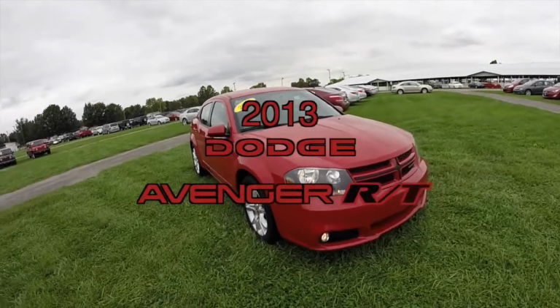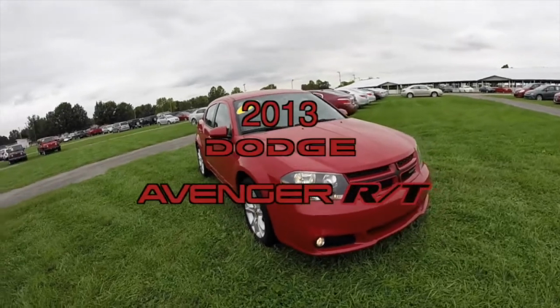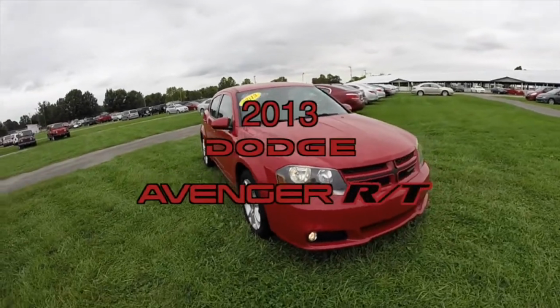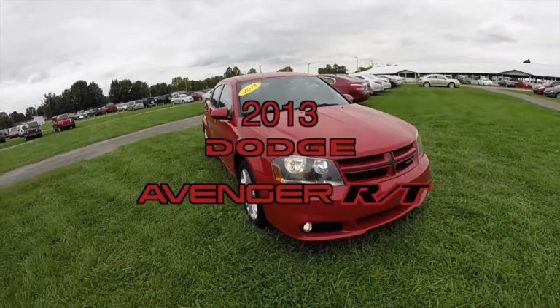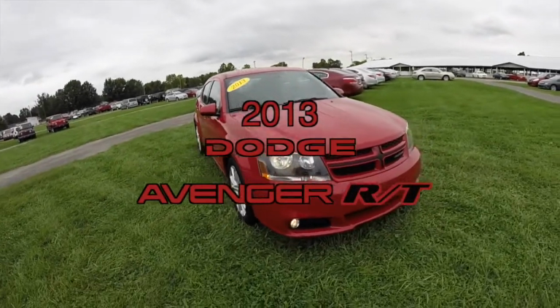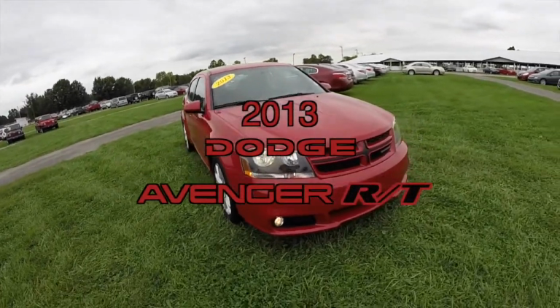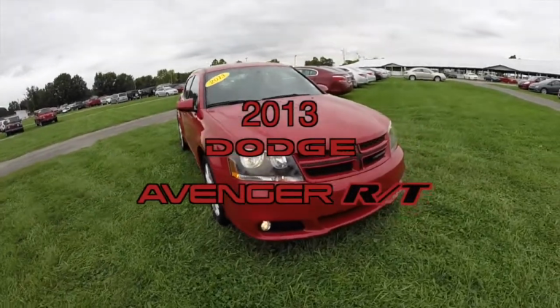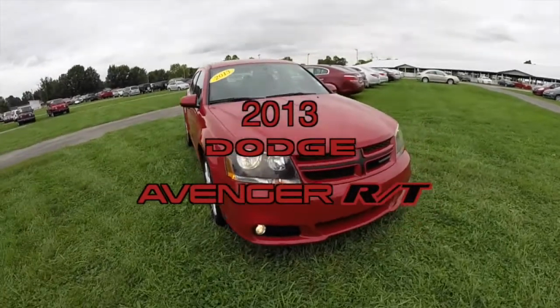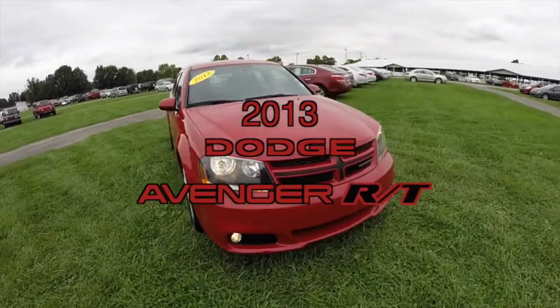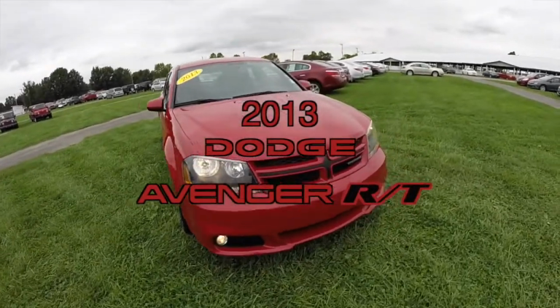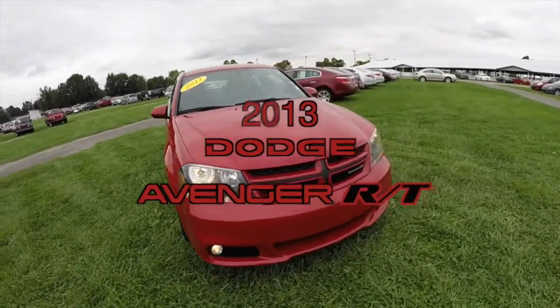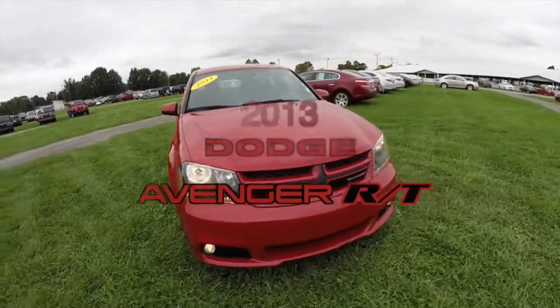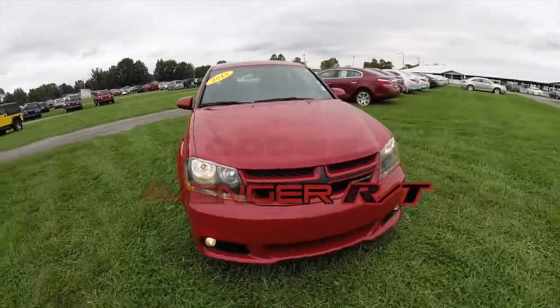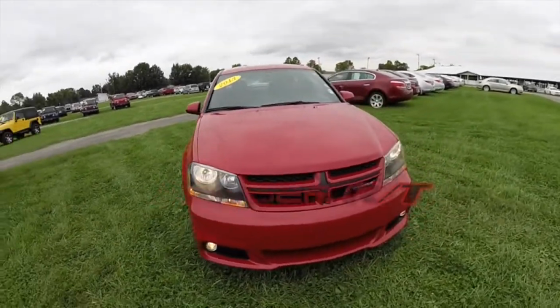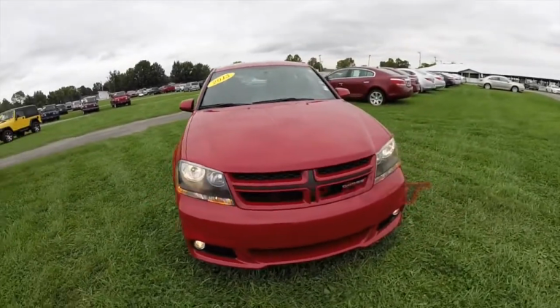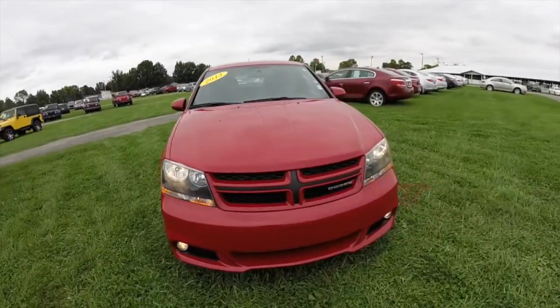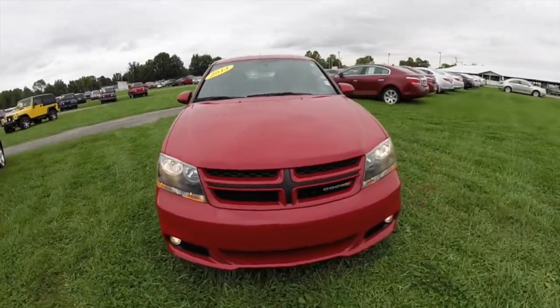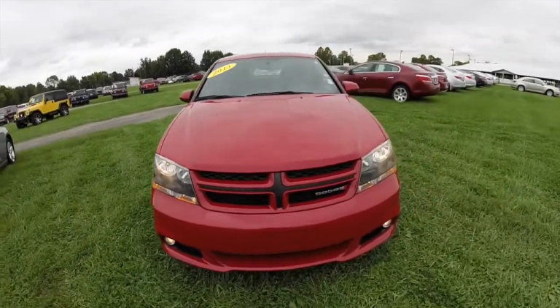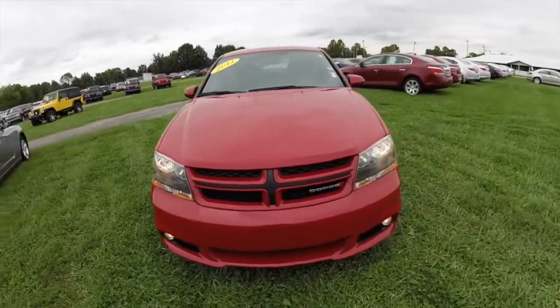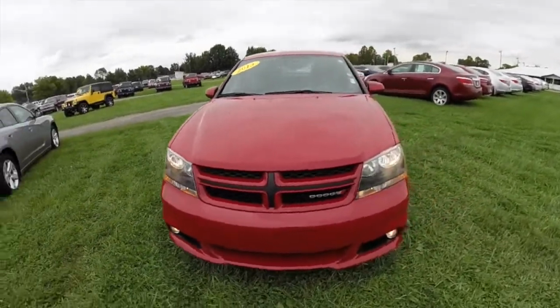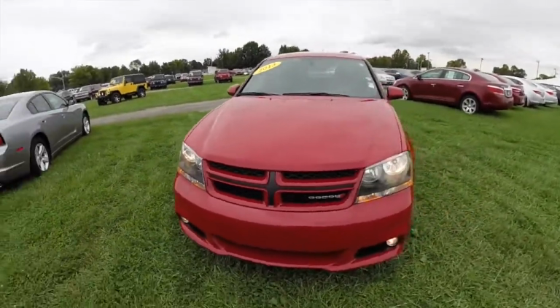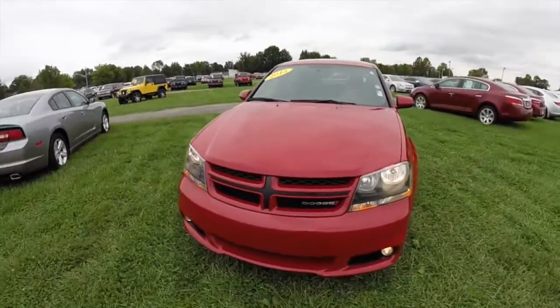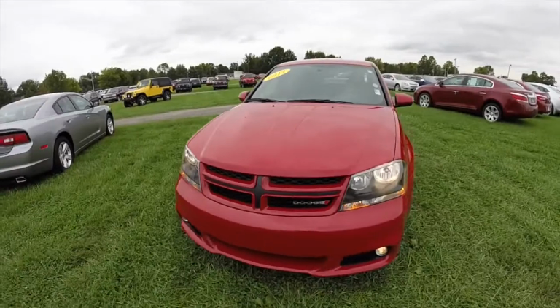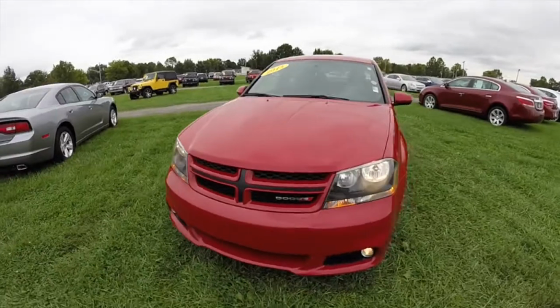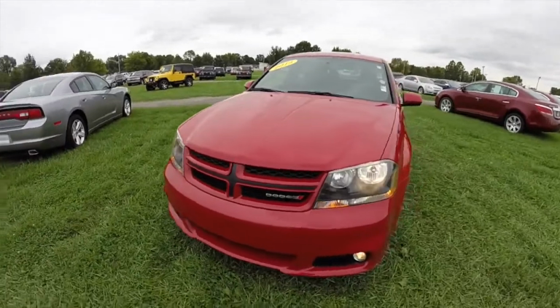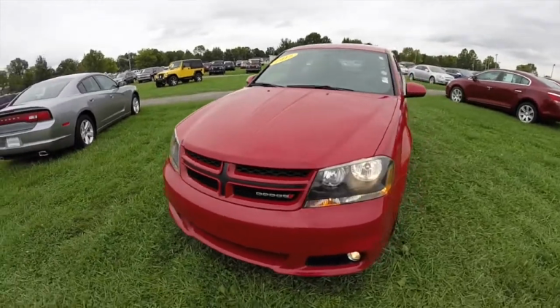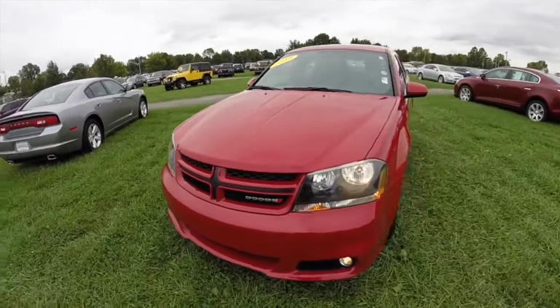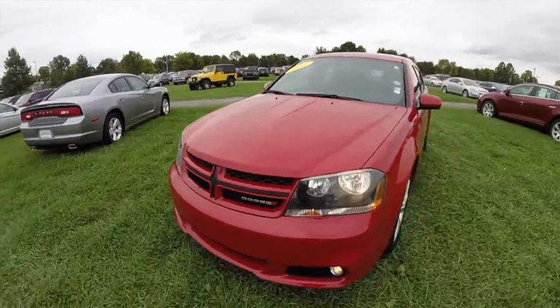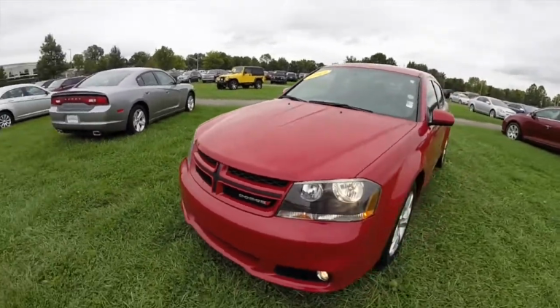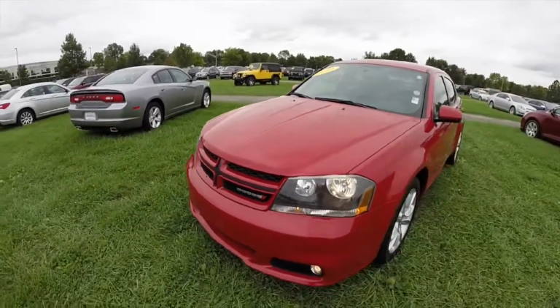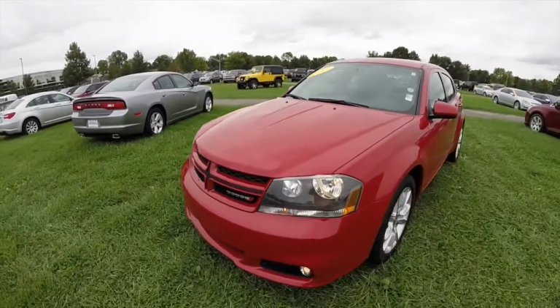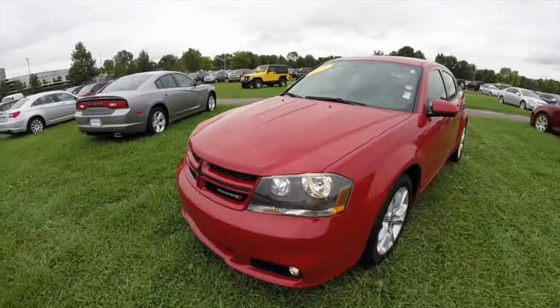Hello everyone. Today we're going to take a quick walk around look at this 2013 Dodge Avenger RT.